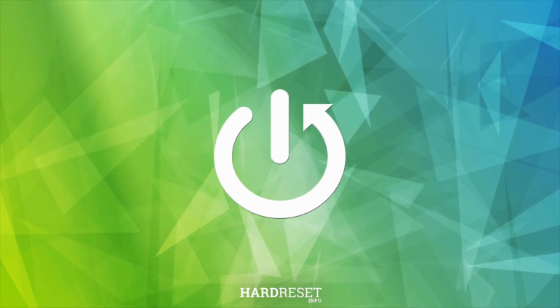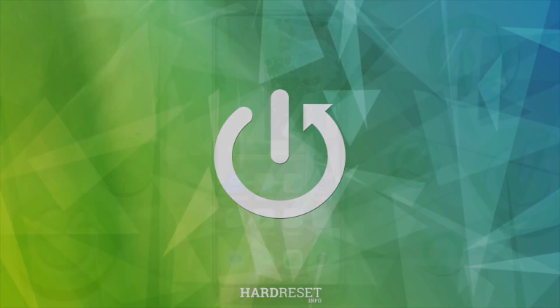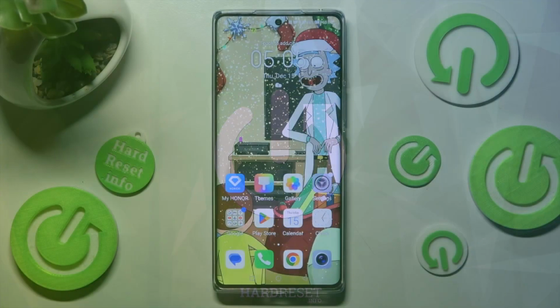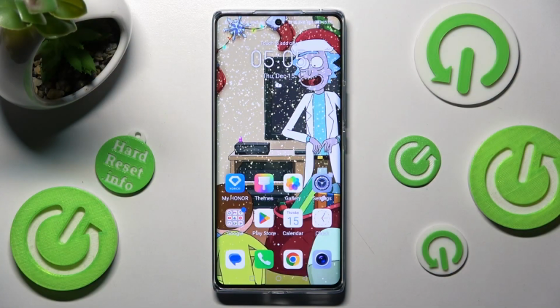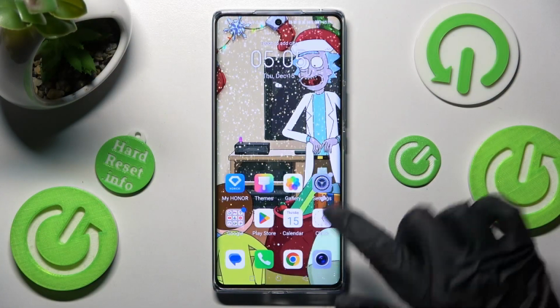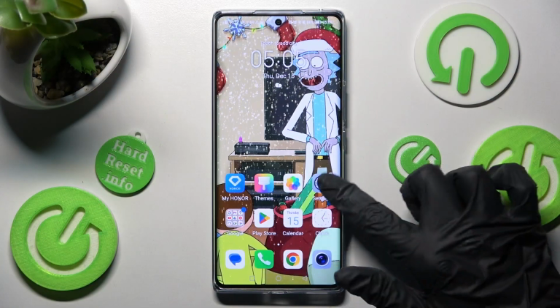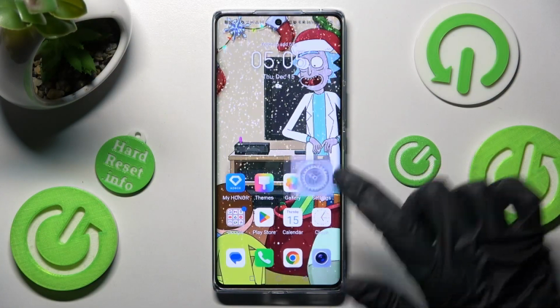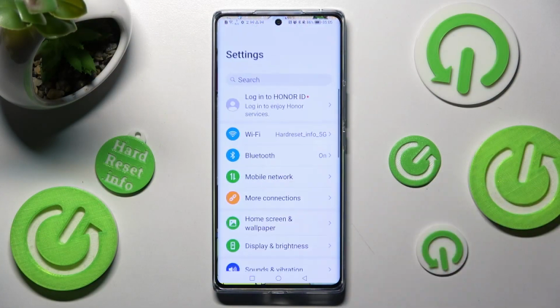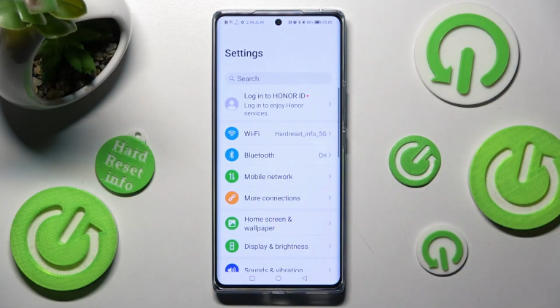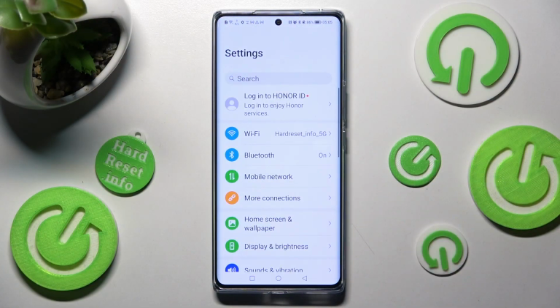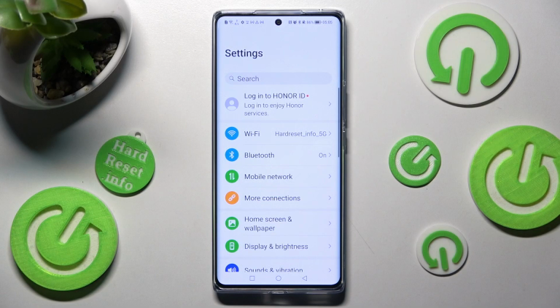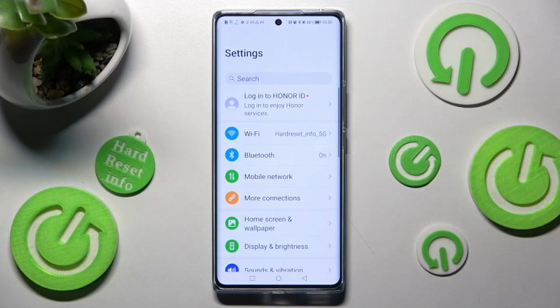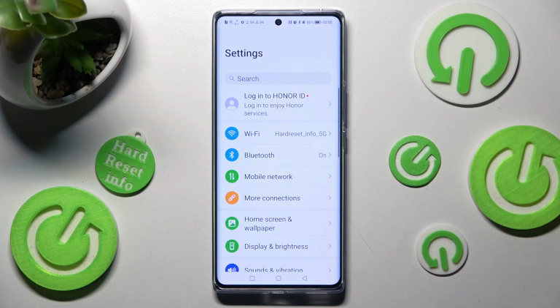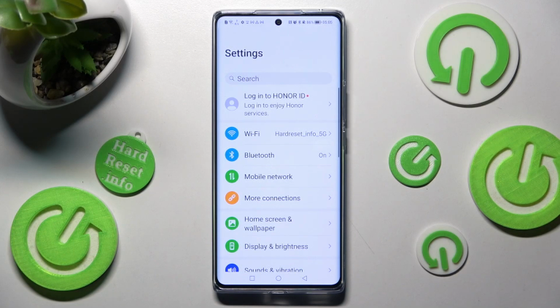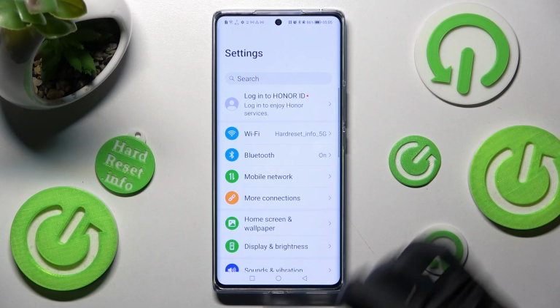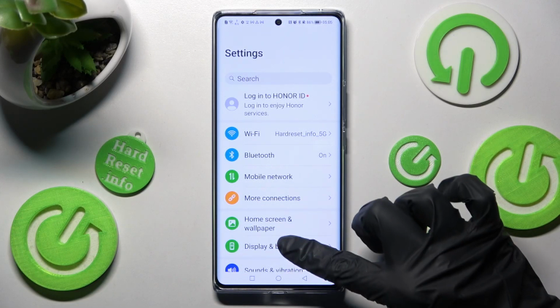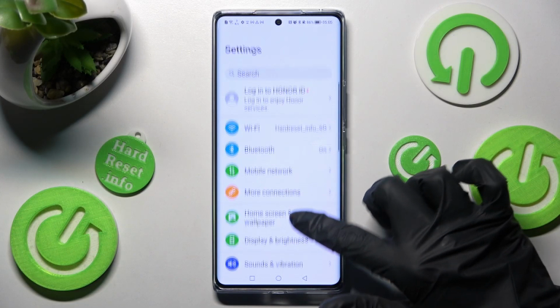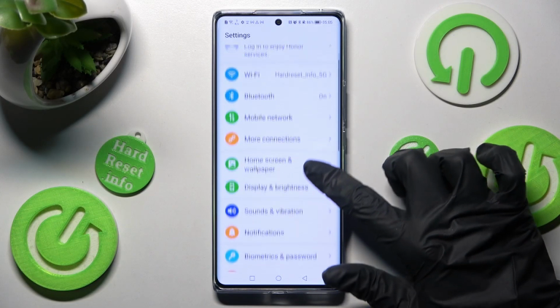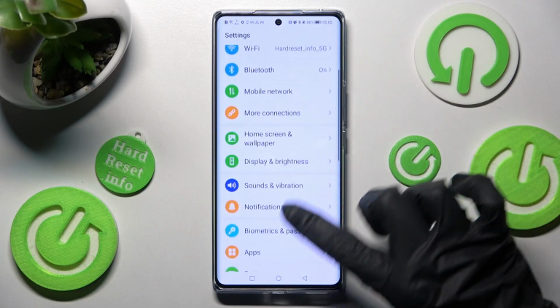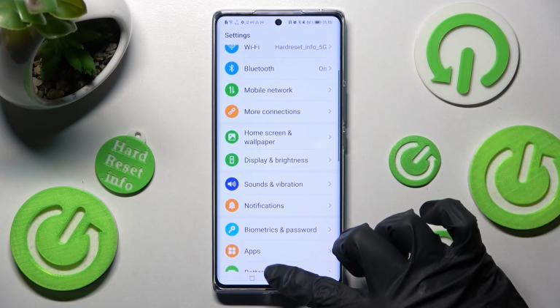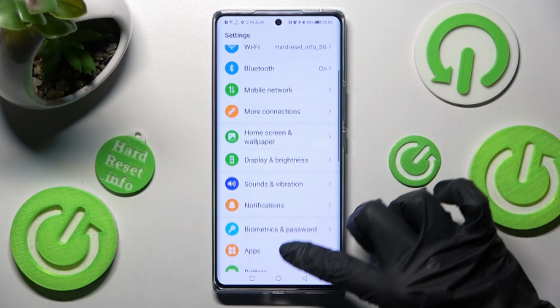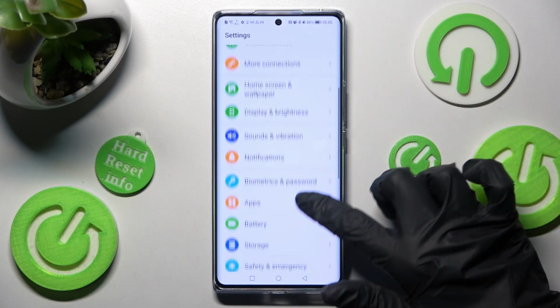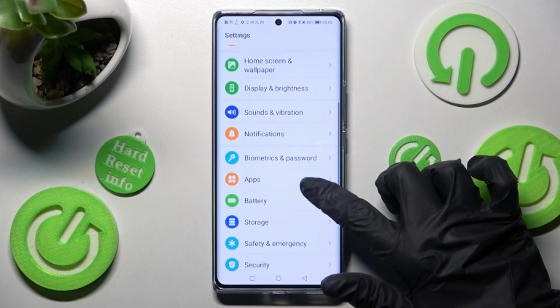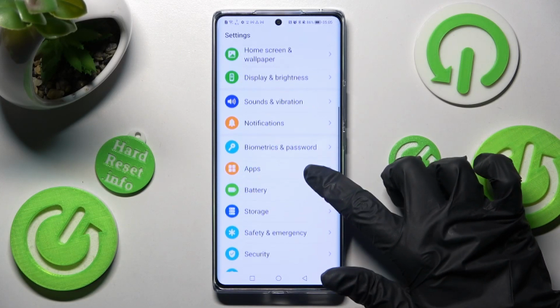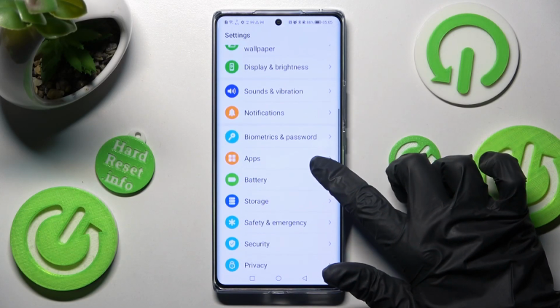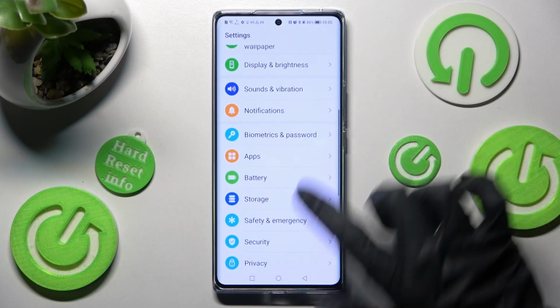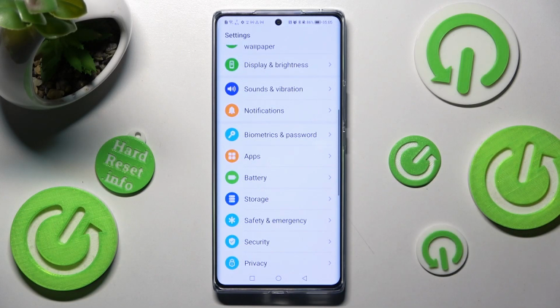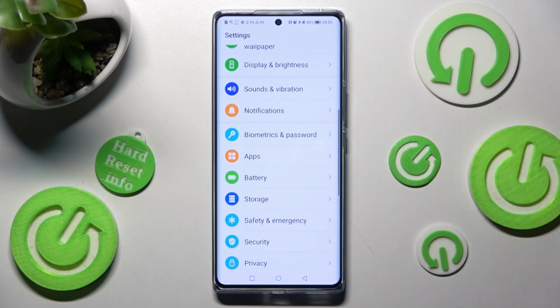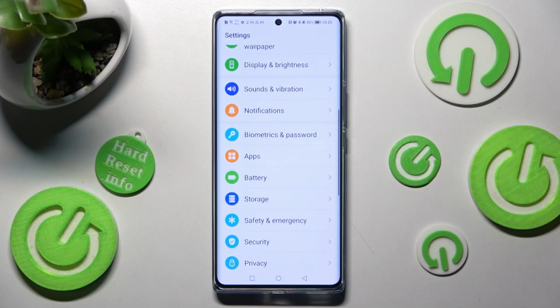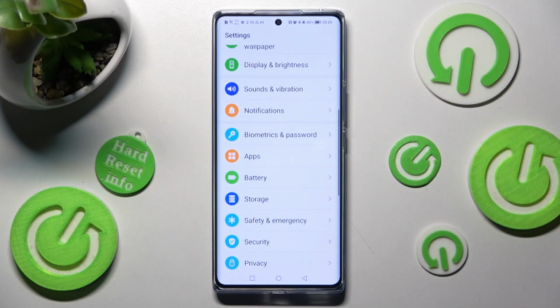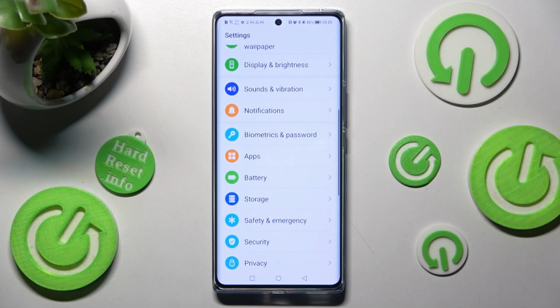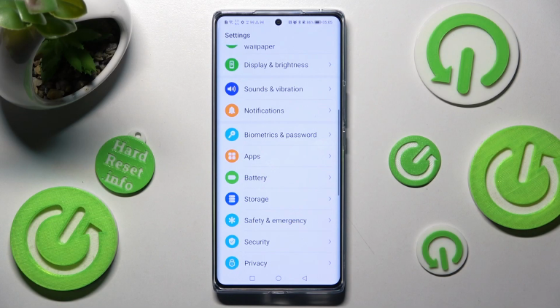First of all, go into Settings. Now you need to scroll down and click on Biometrics and Password.